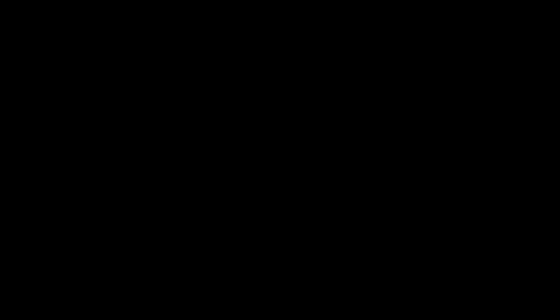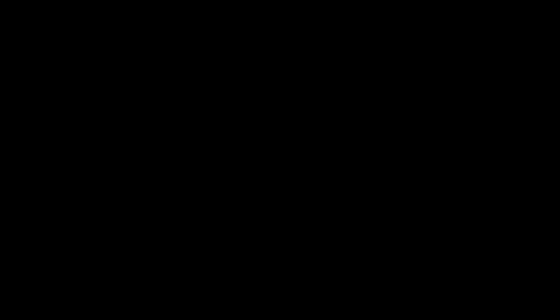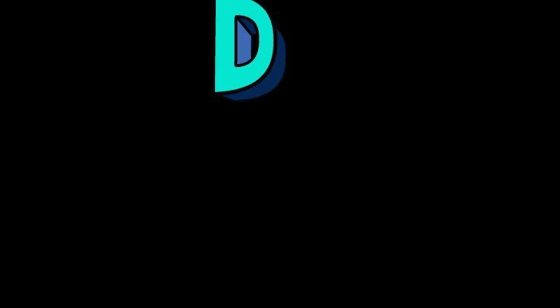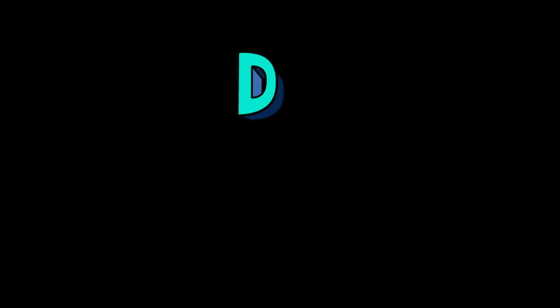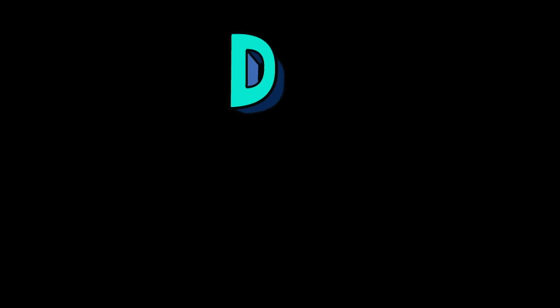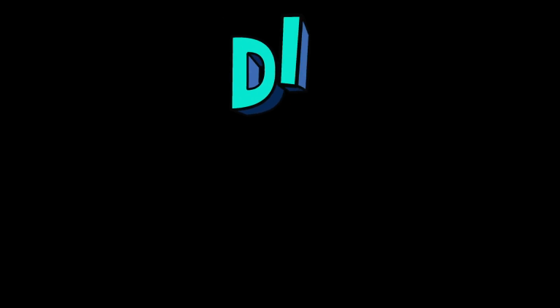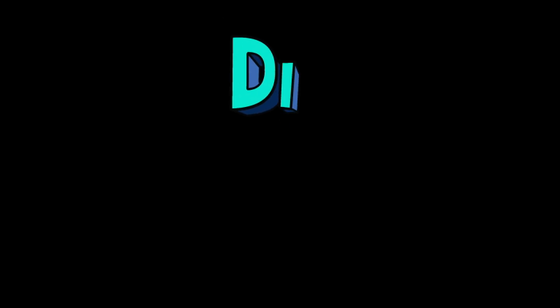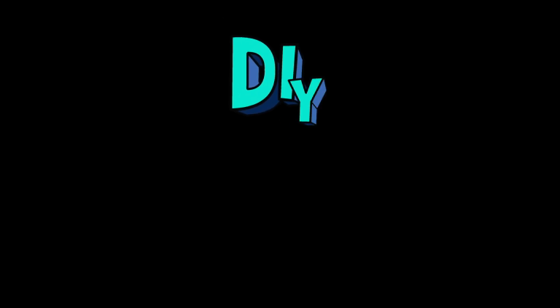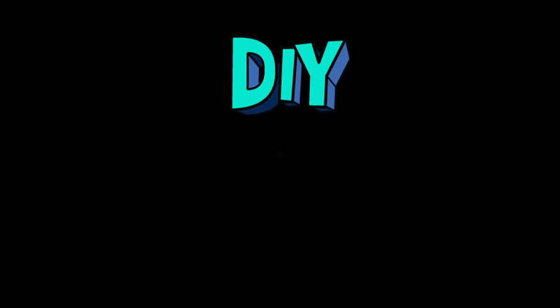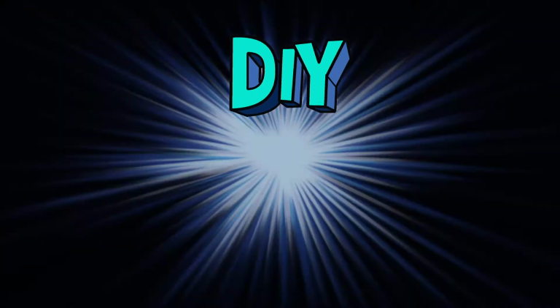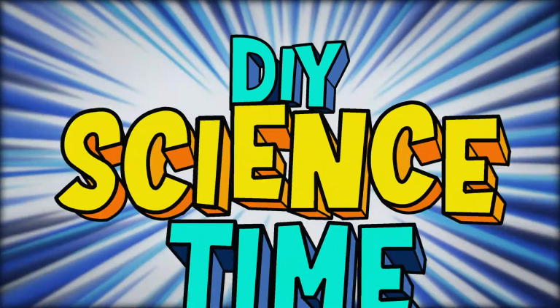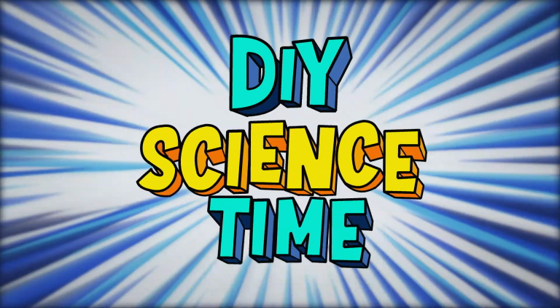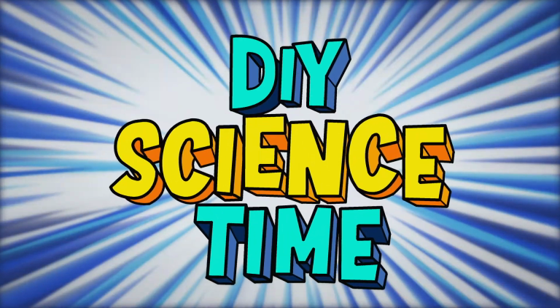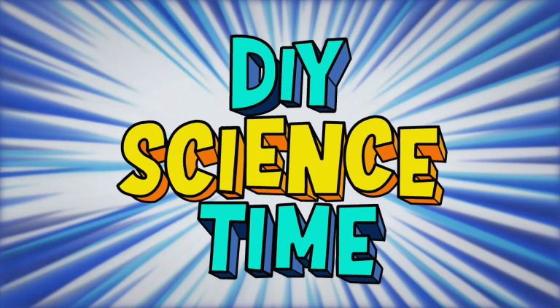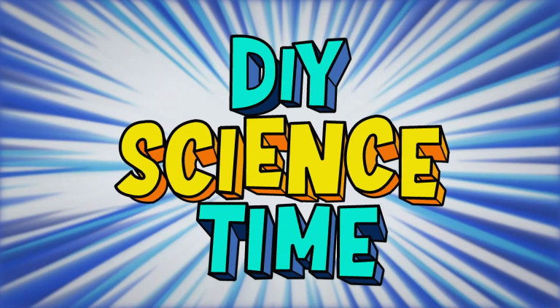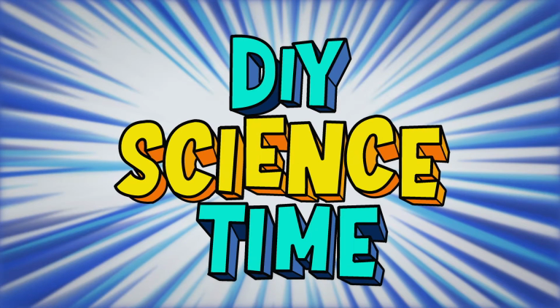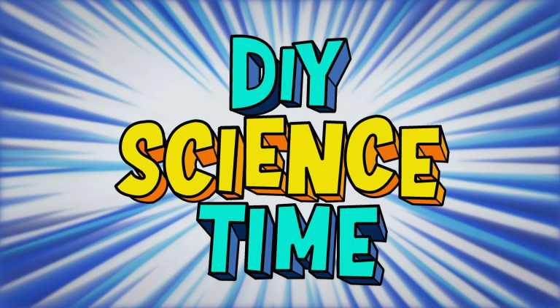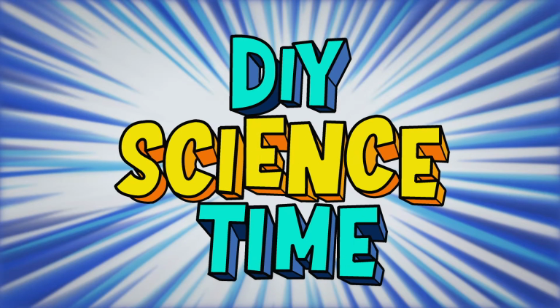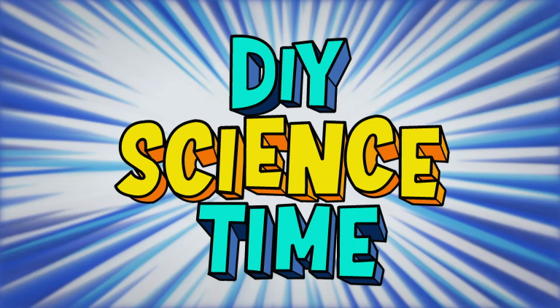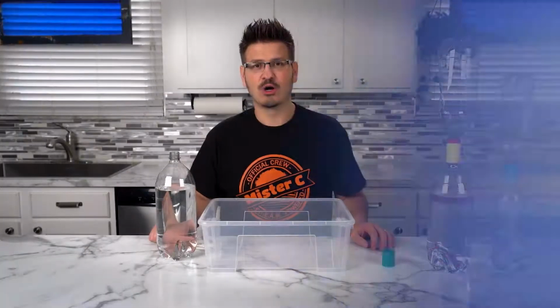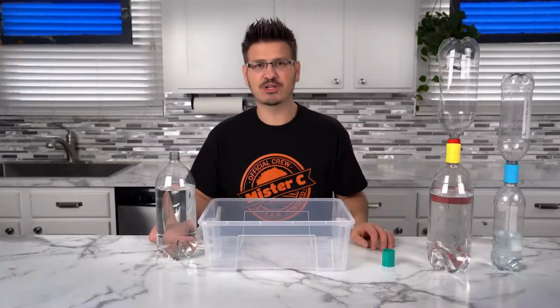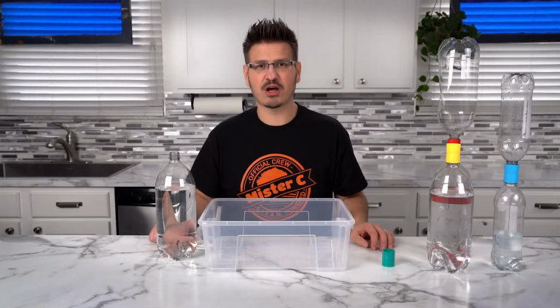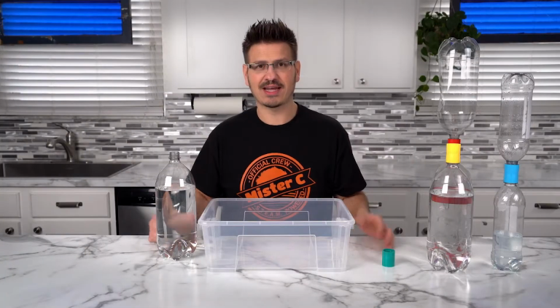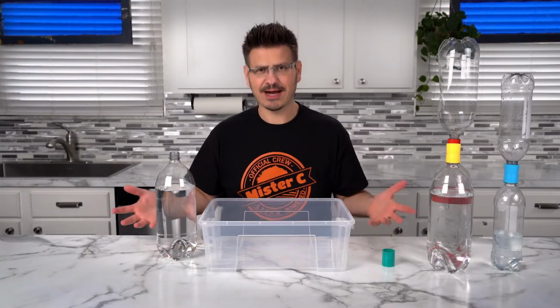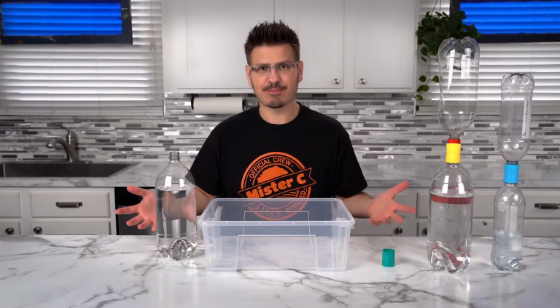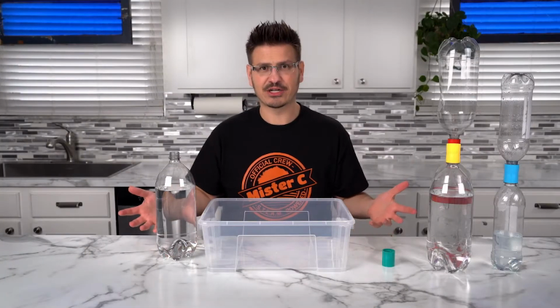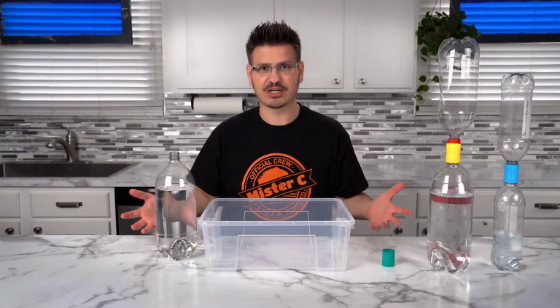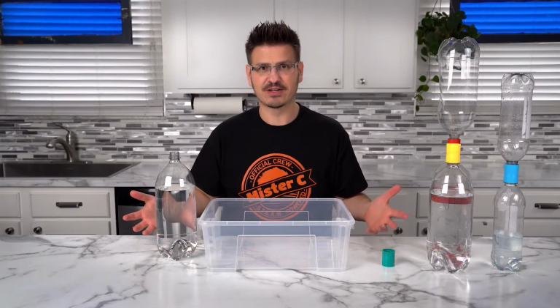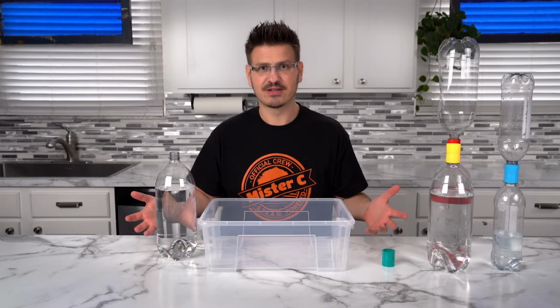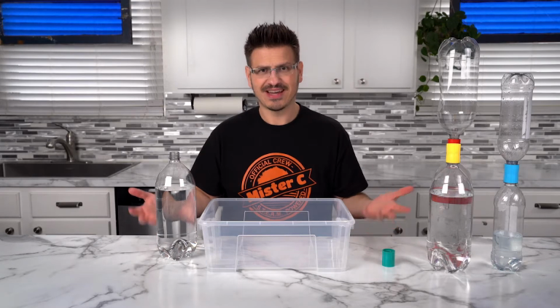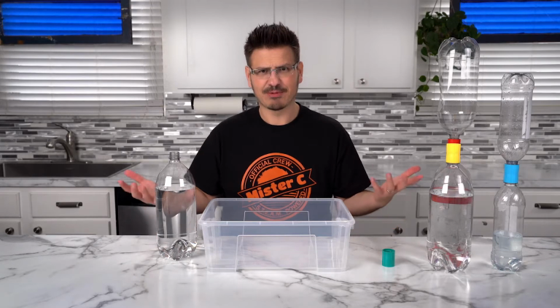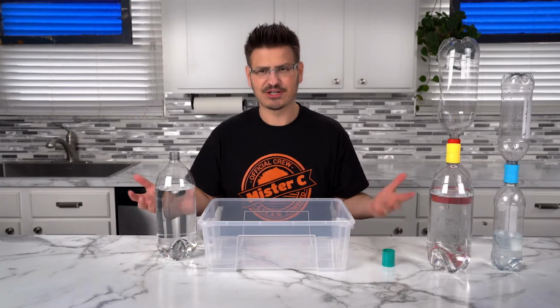What time is it? It's science time! We're talking air pressure. Air pressure.